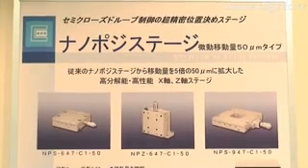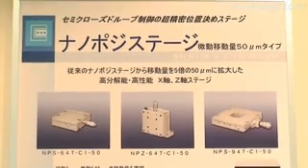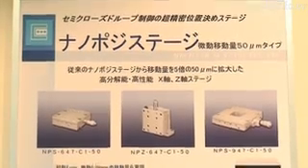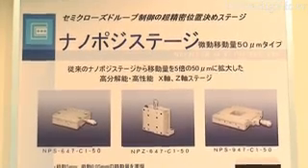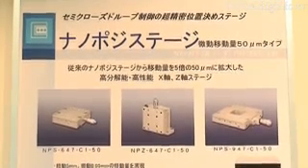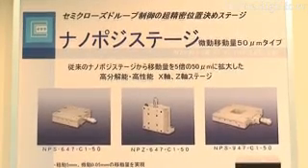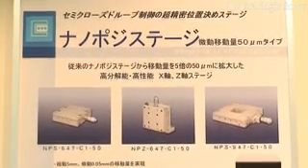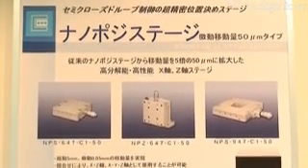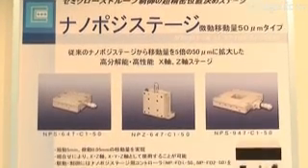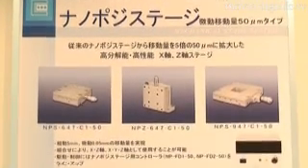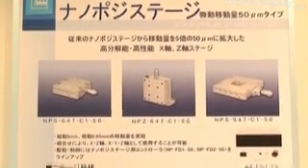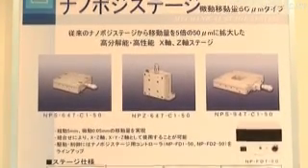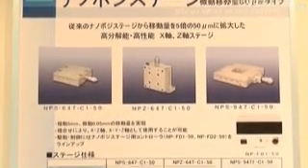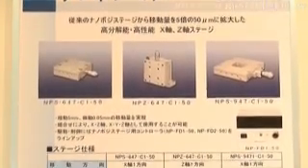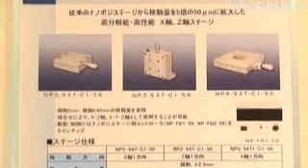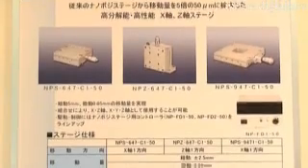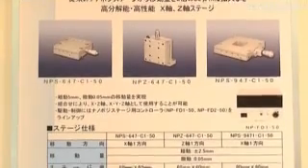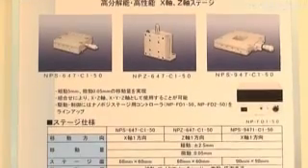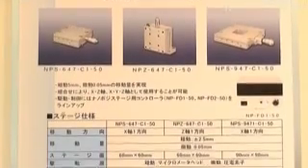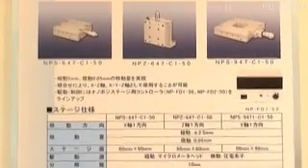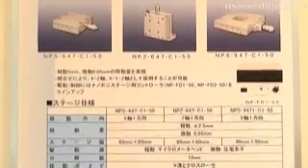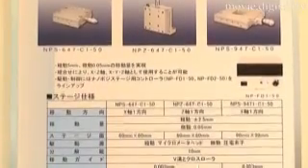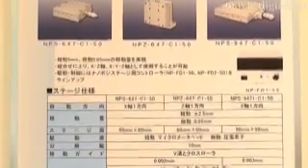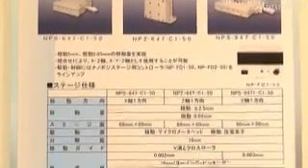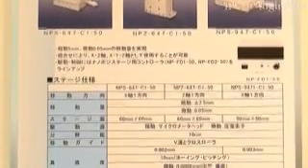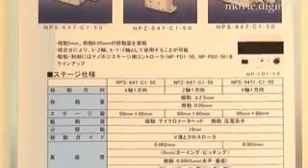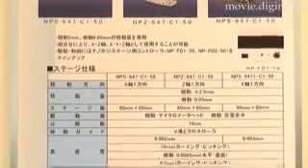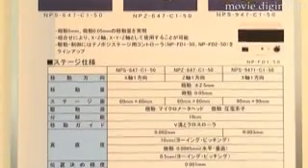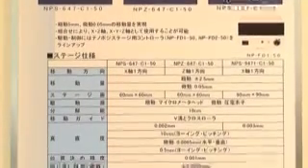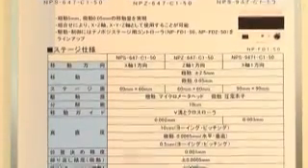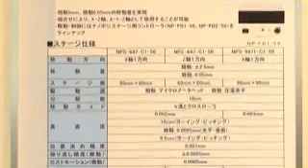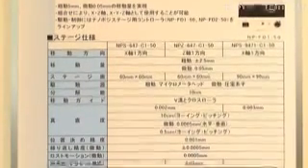As a result, the precision of magnified measurements of the observed position is dramatically improved in micro-measurements.